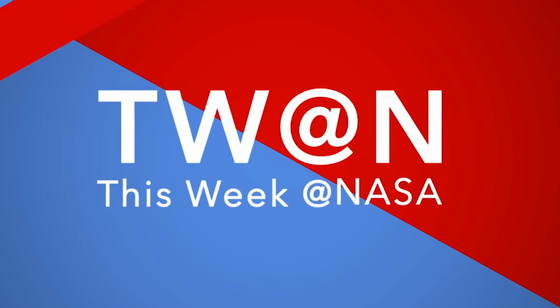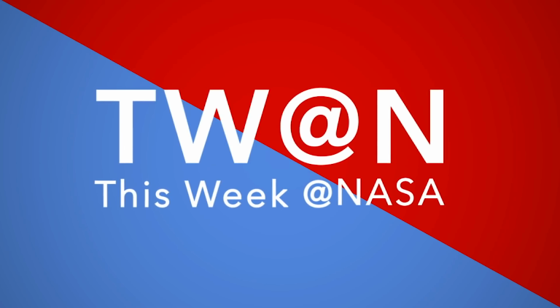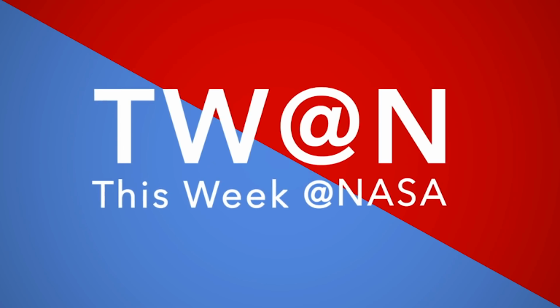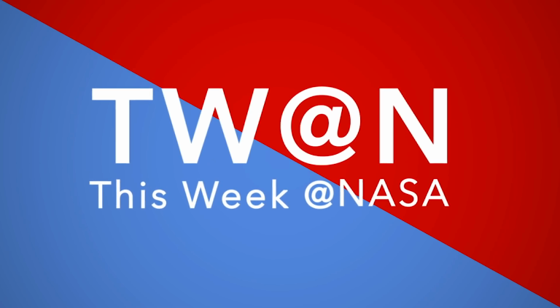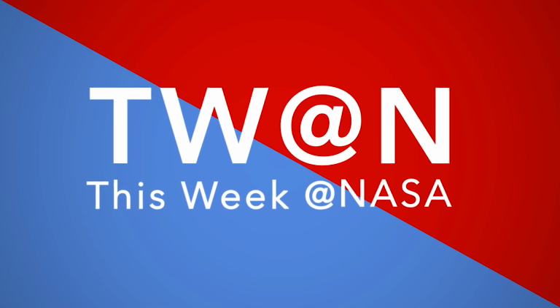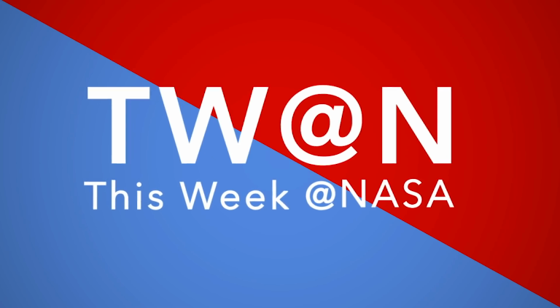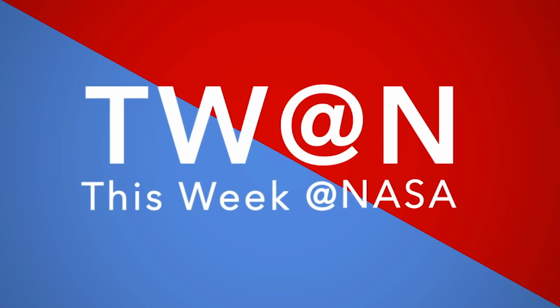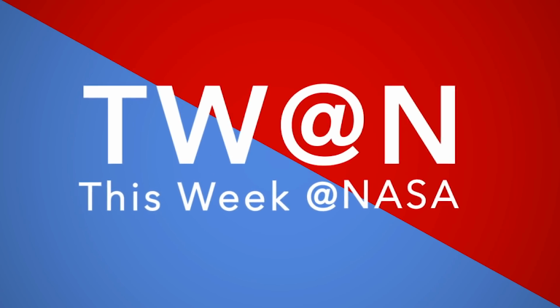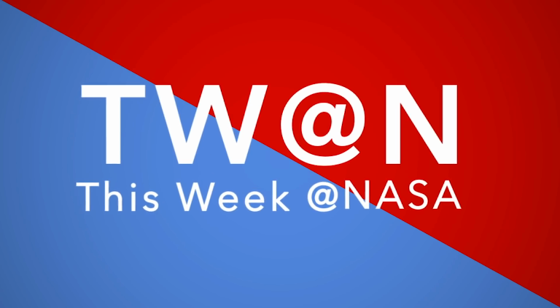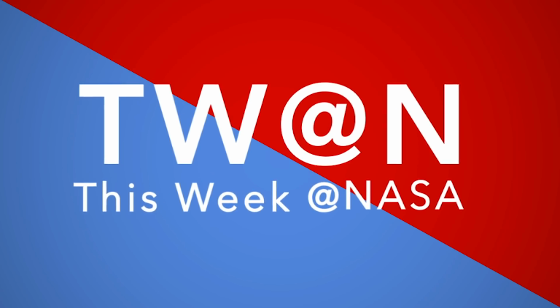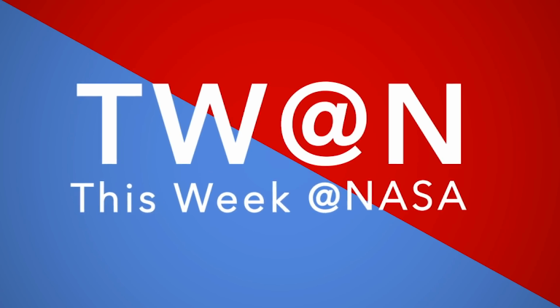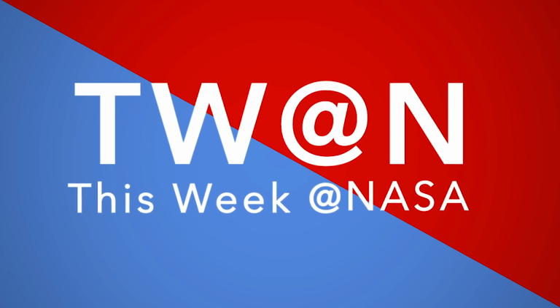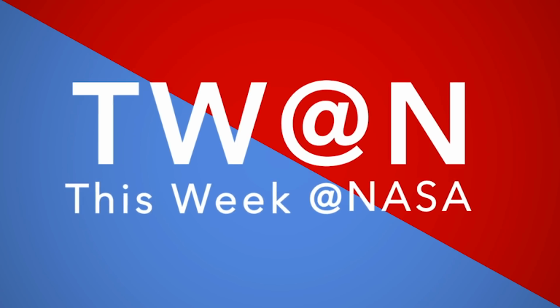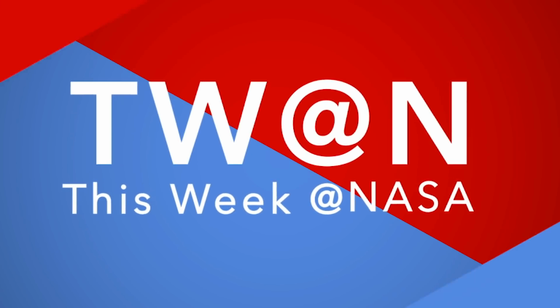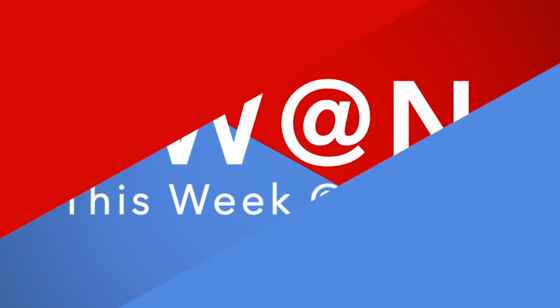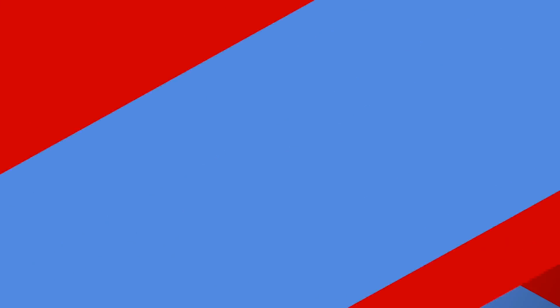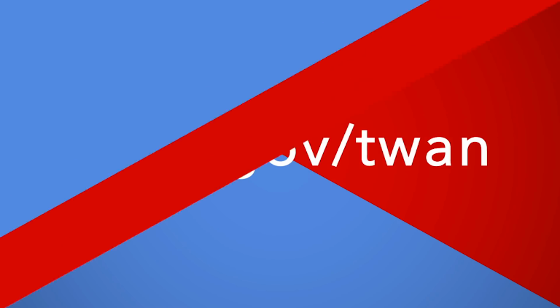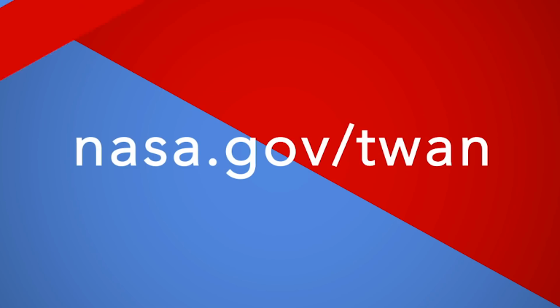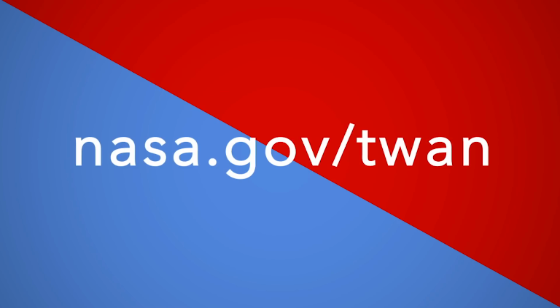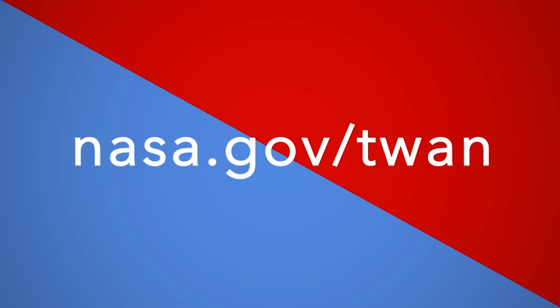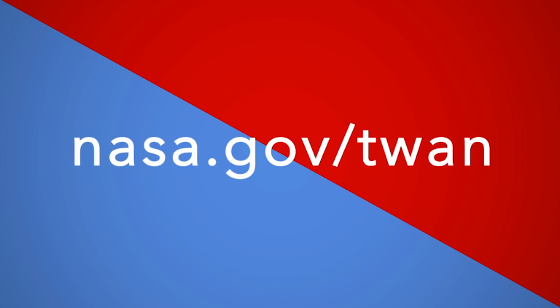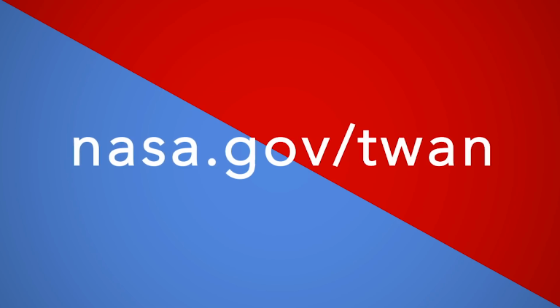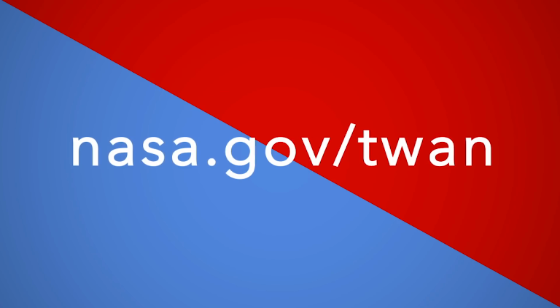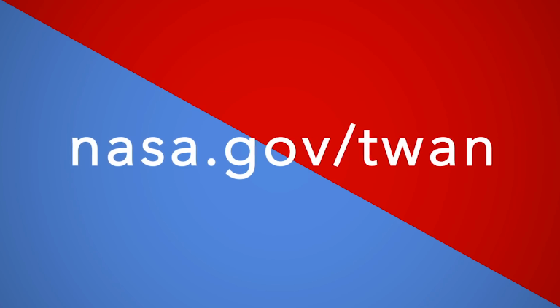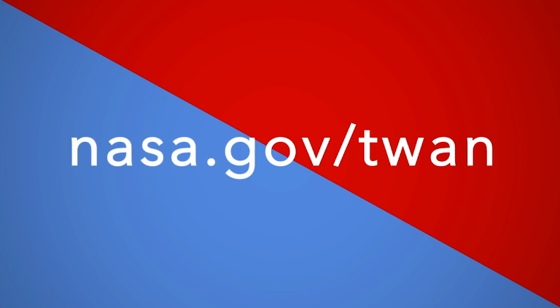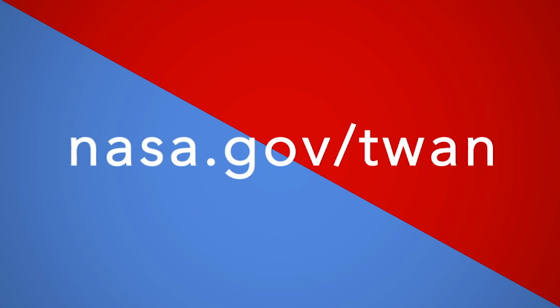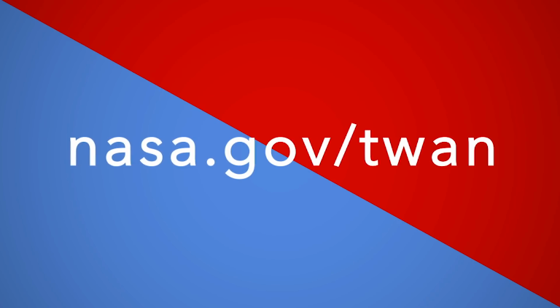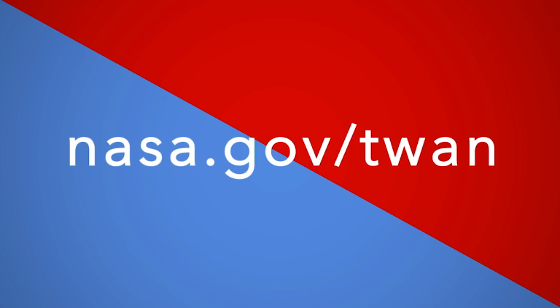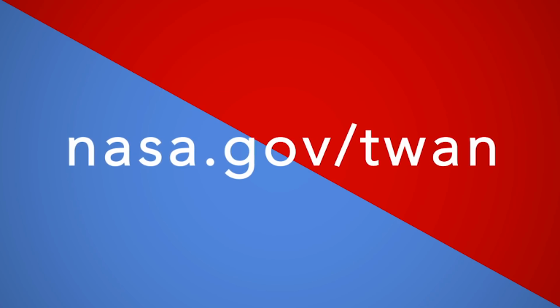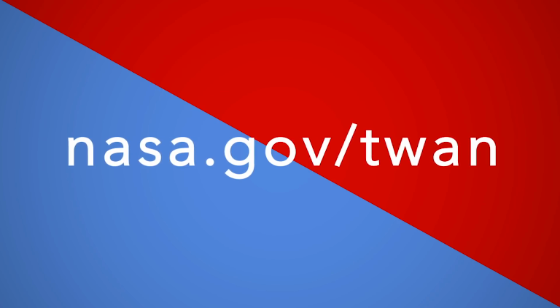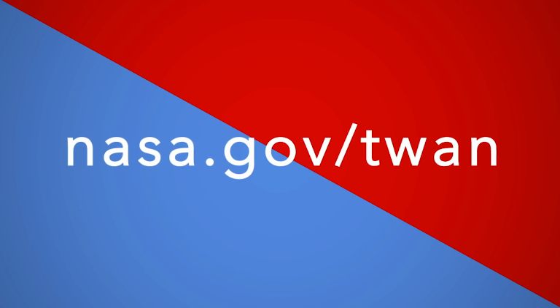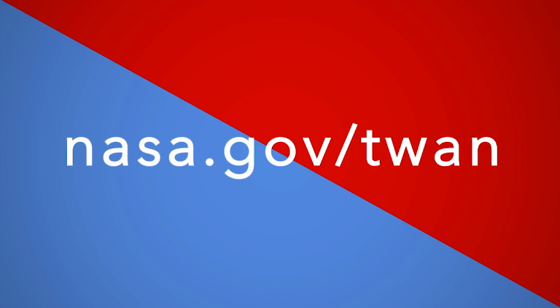That's what's up this week at NASA. For more on these and other stories, follow us on the web at nasa.gov/twine.